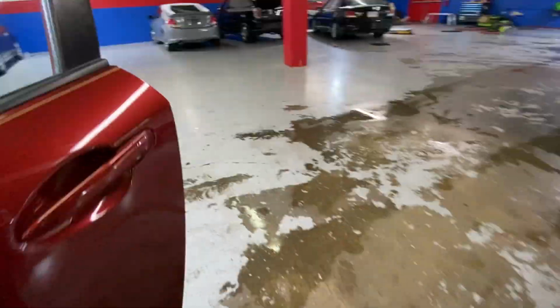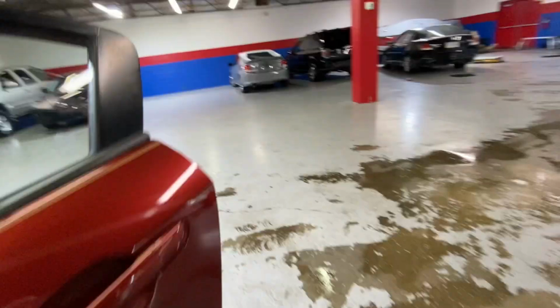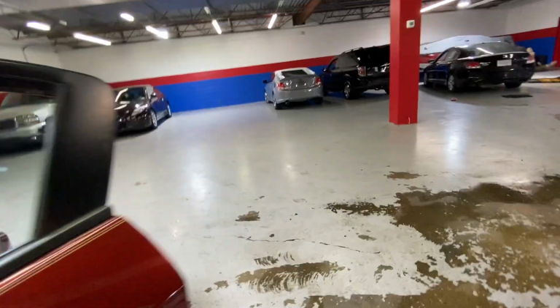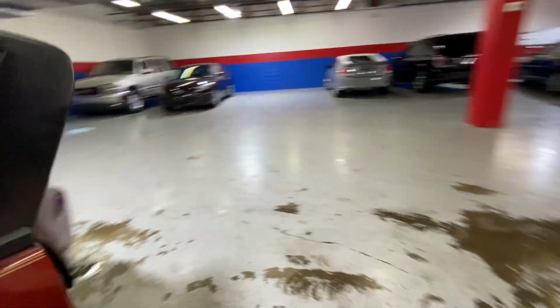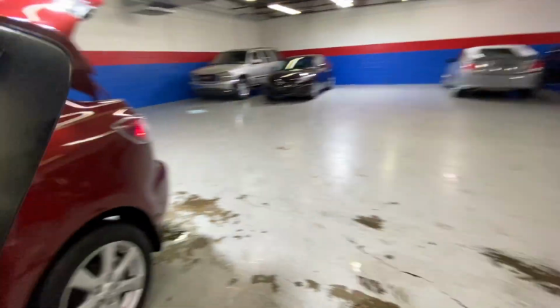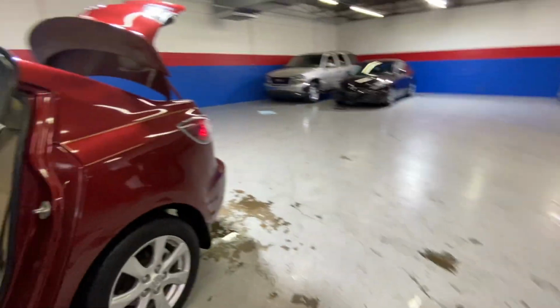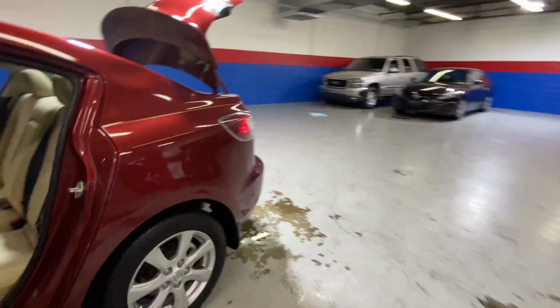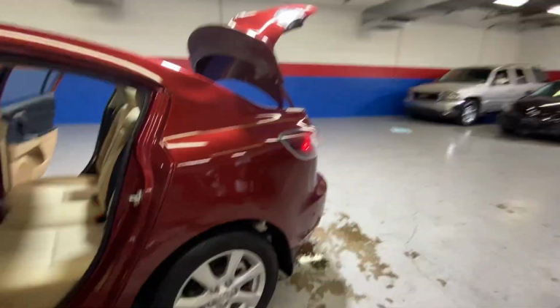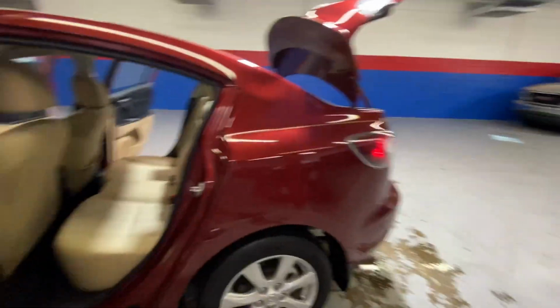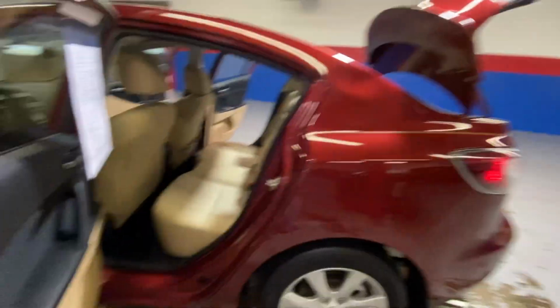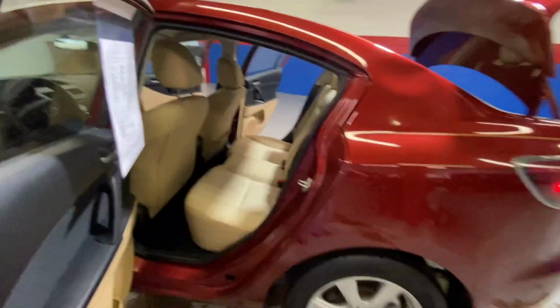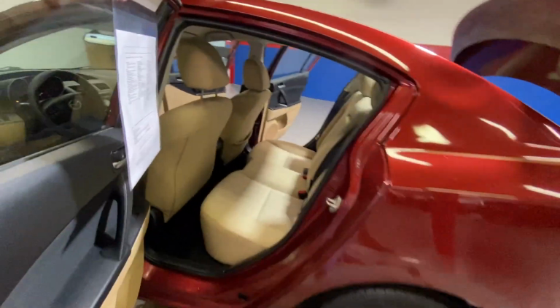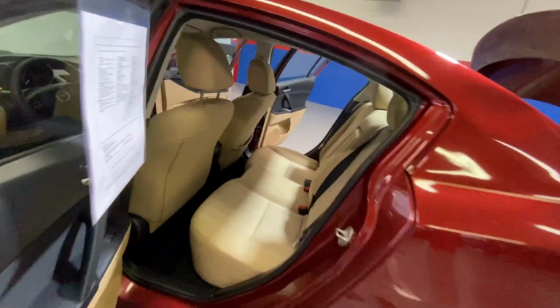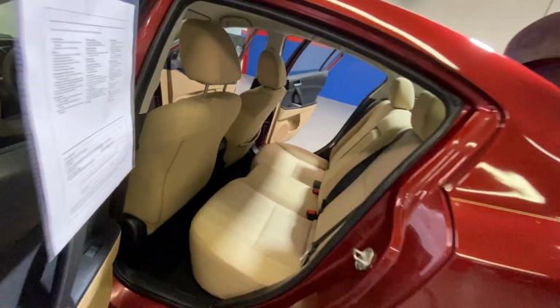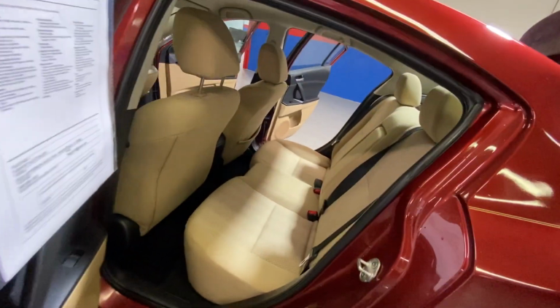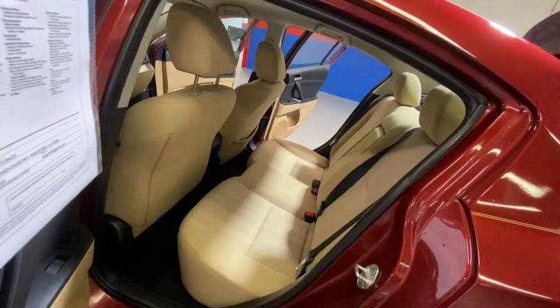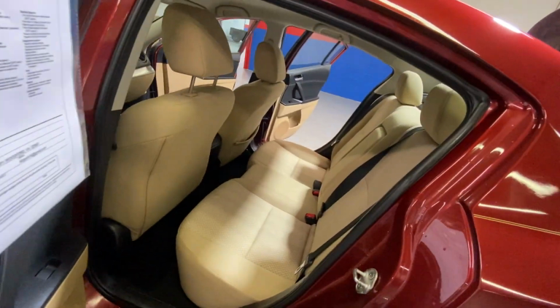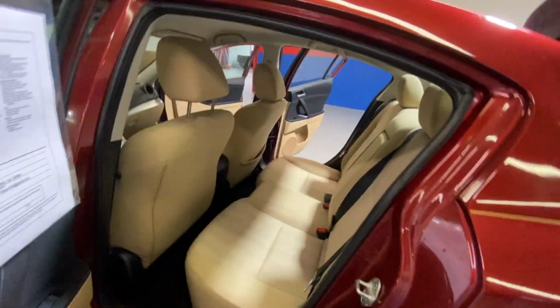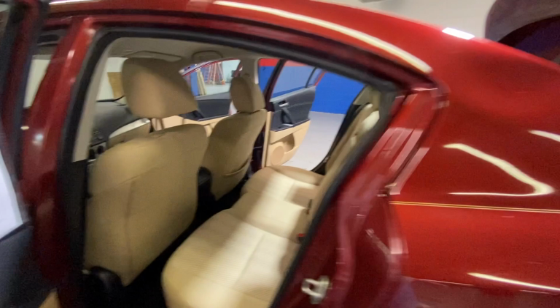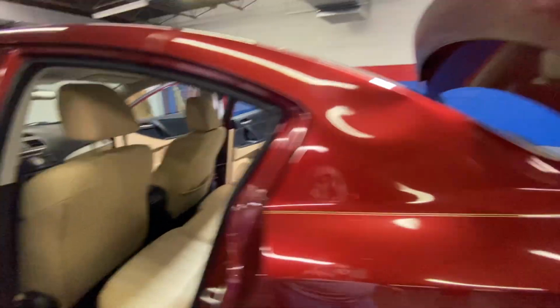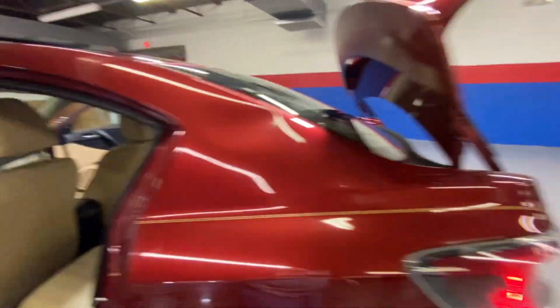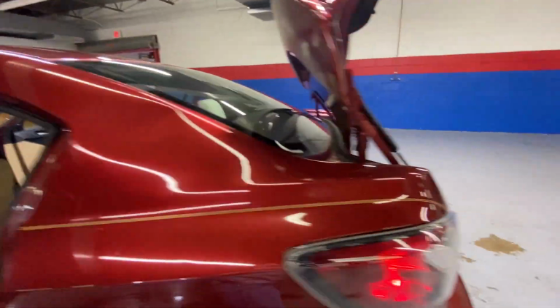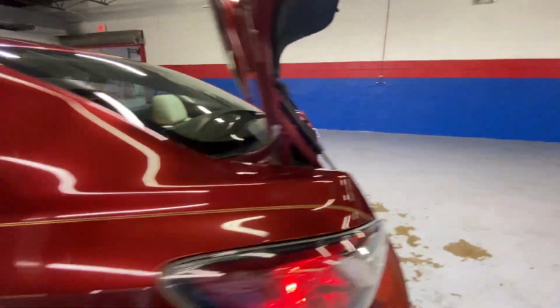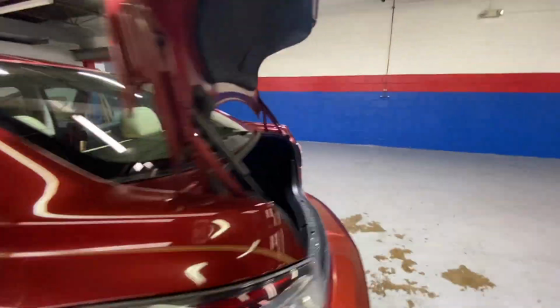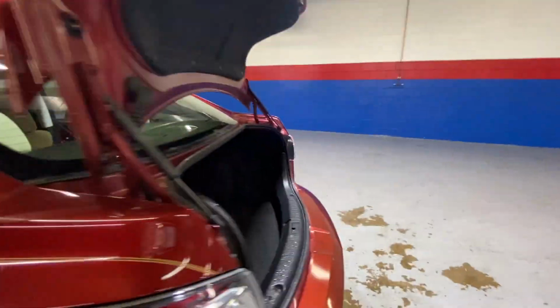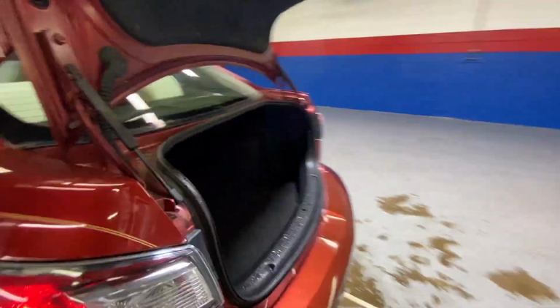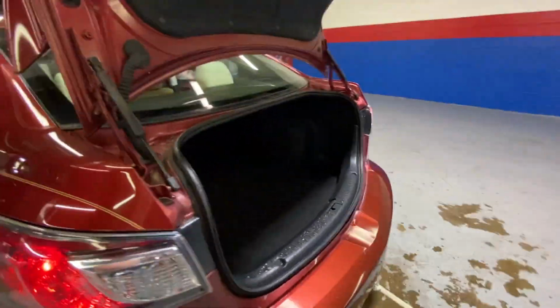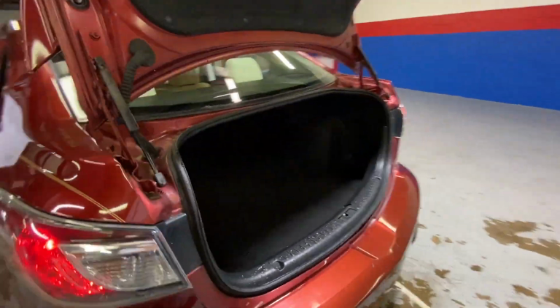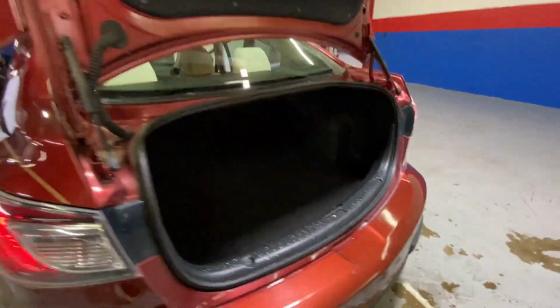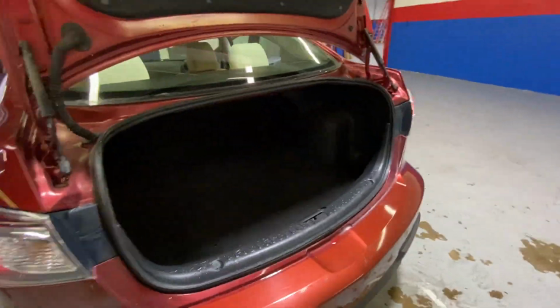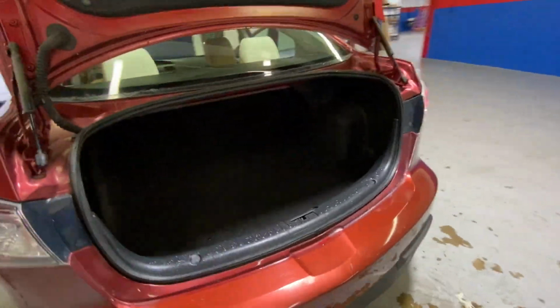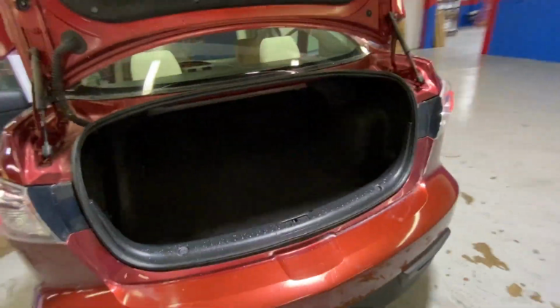And then you're going to come around to the back, to your very spacious back seats, as well as your very large trunk.